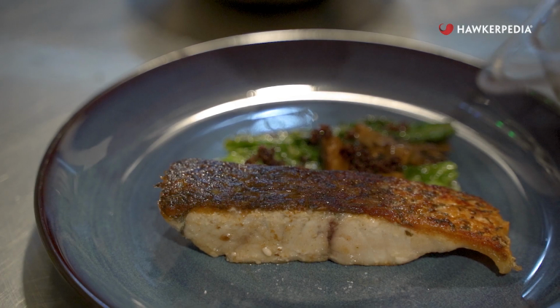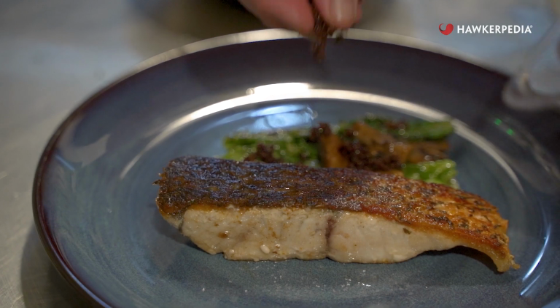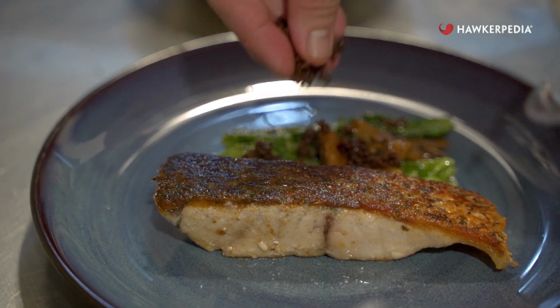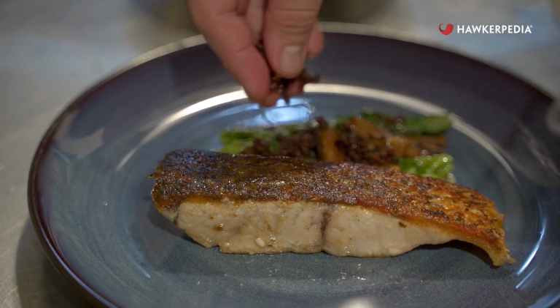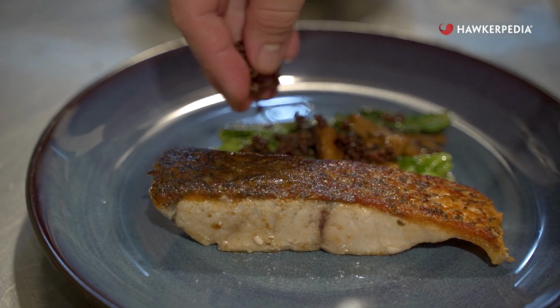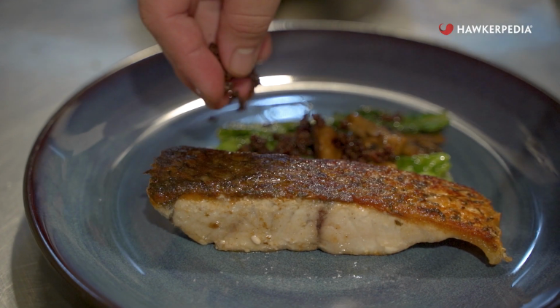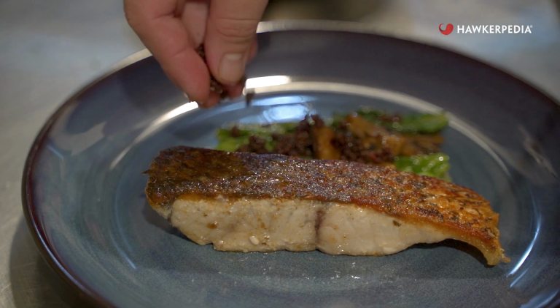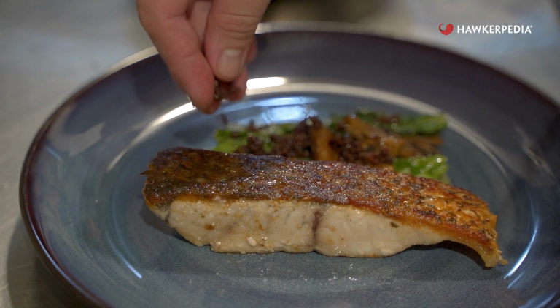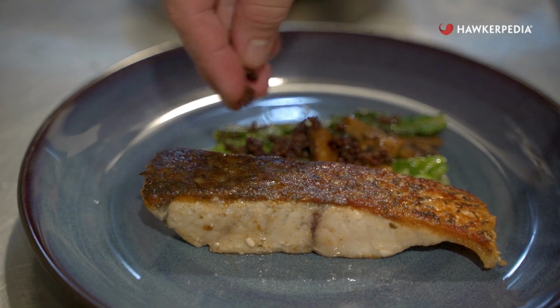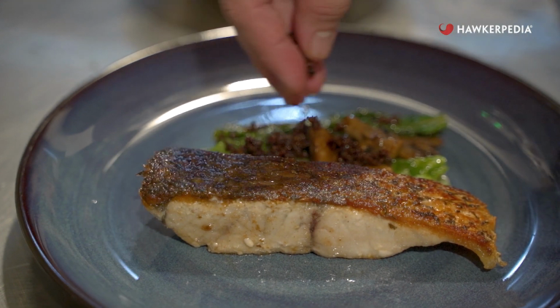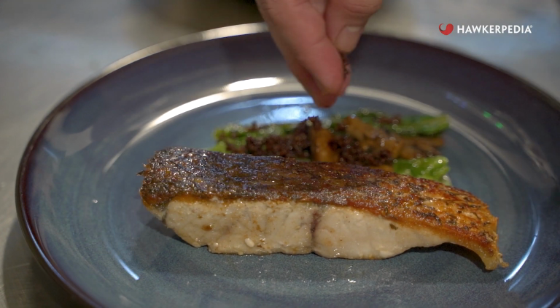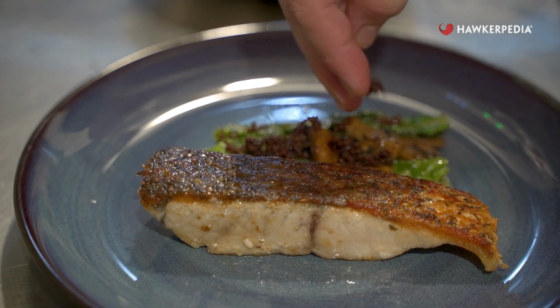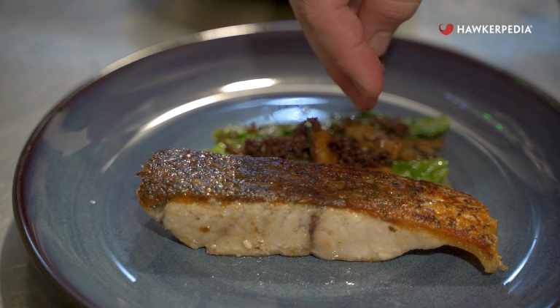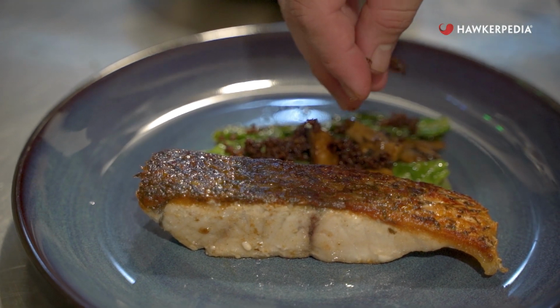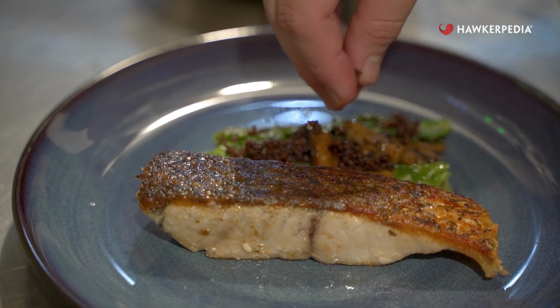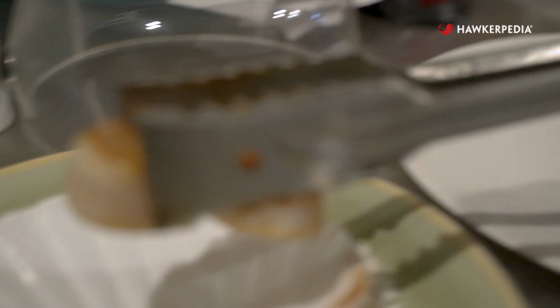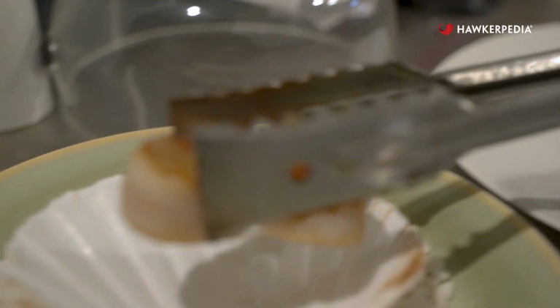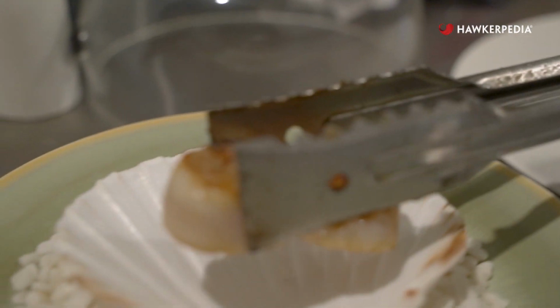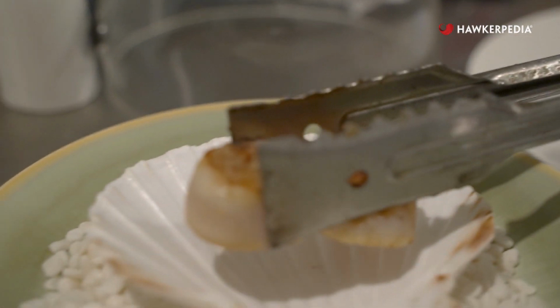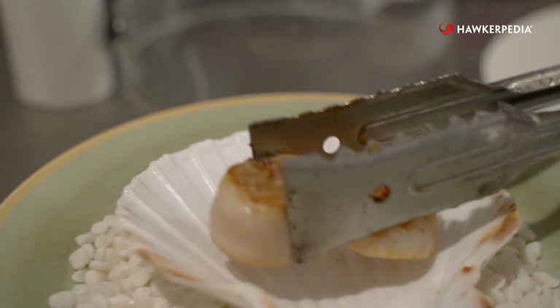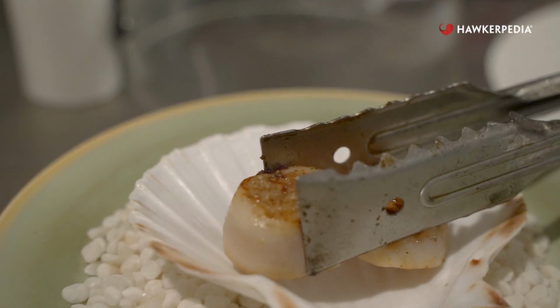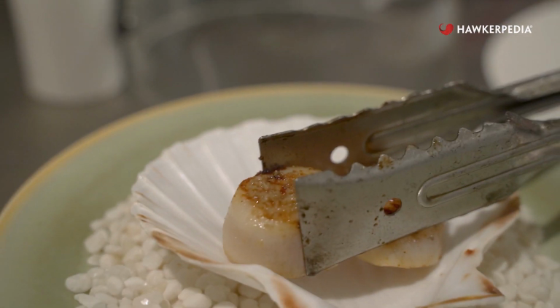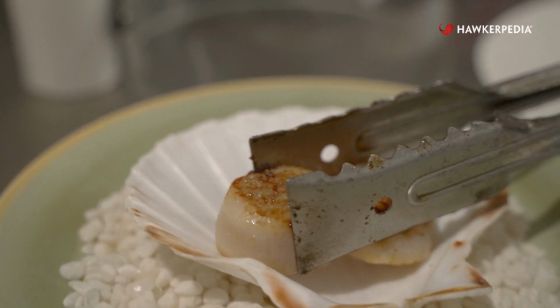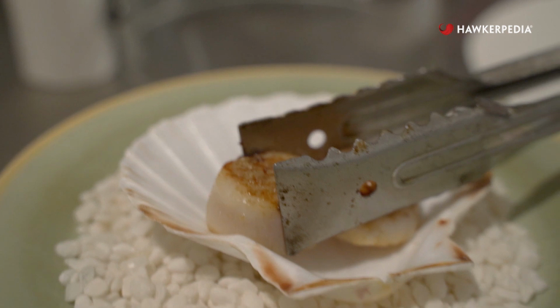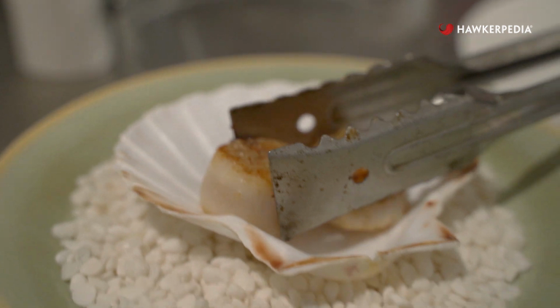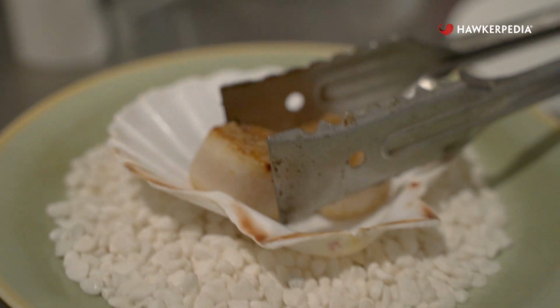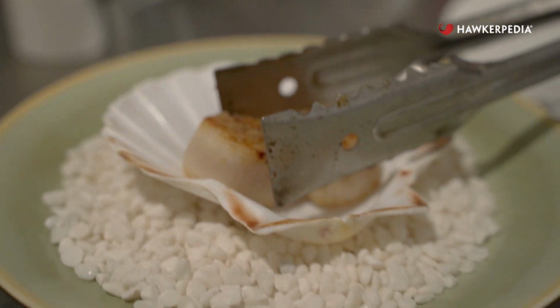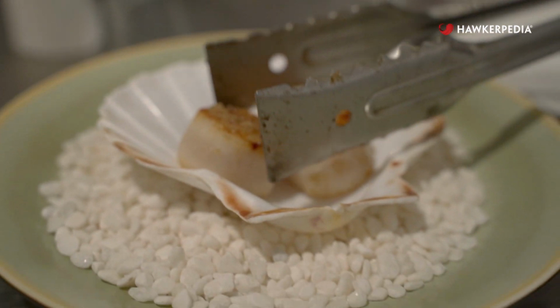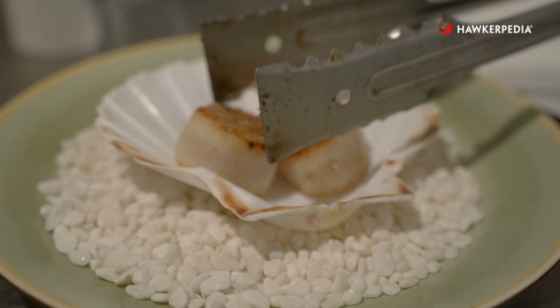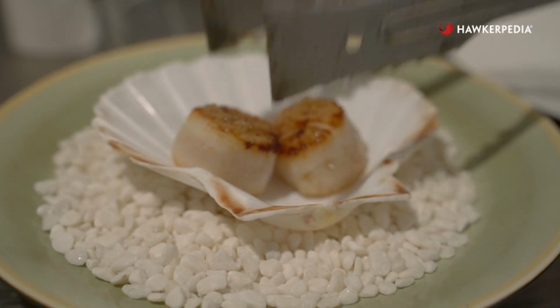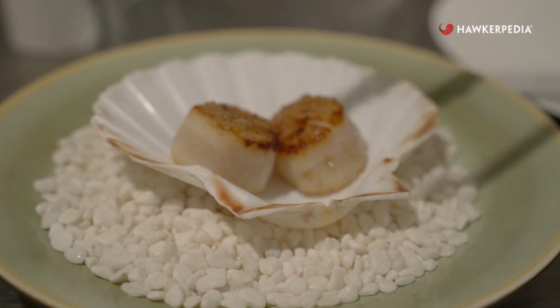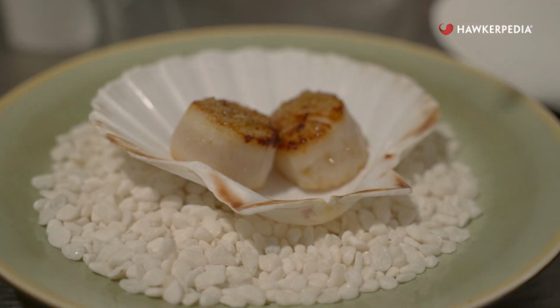Lunch. It's one of the three meals you have every day. But if you're a busy working adult, it's usually a grab-and-go affair.